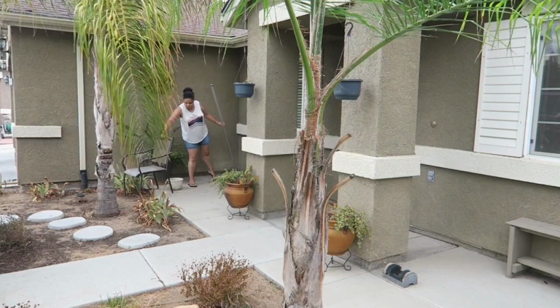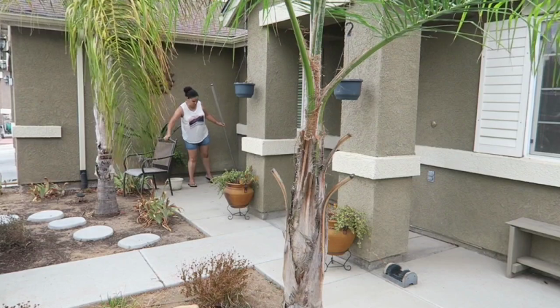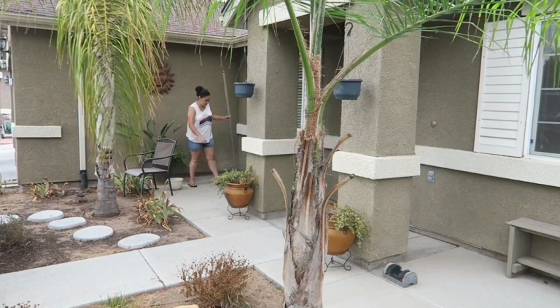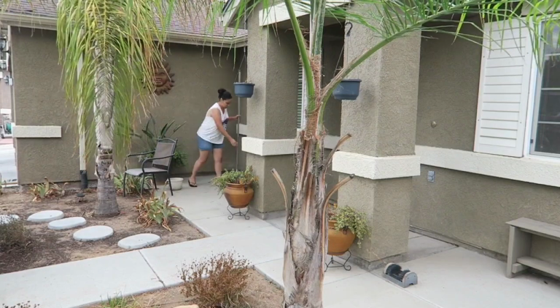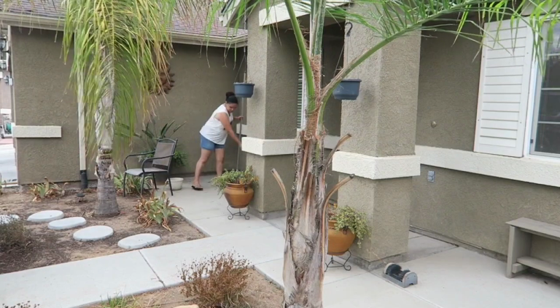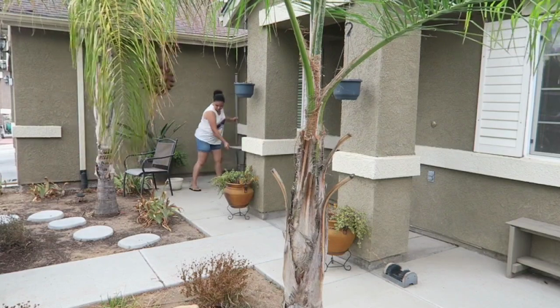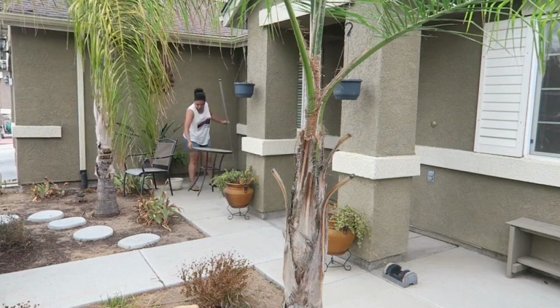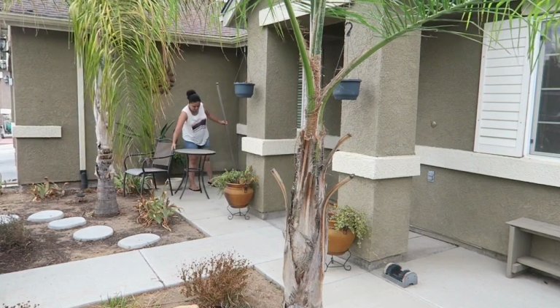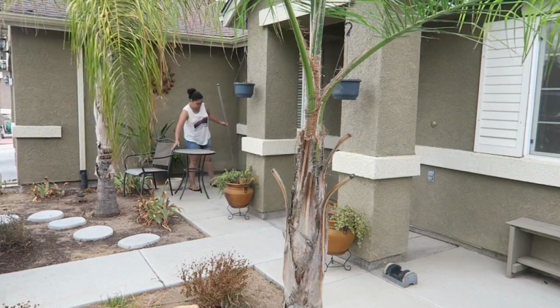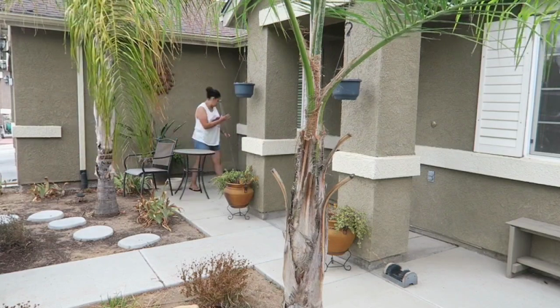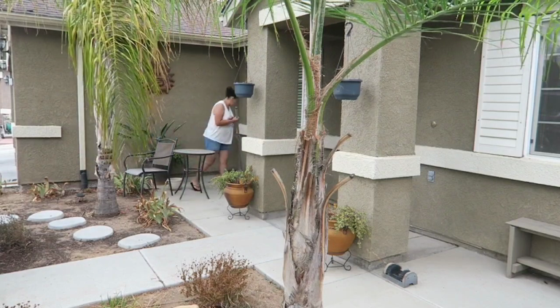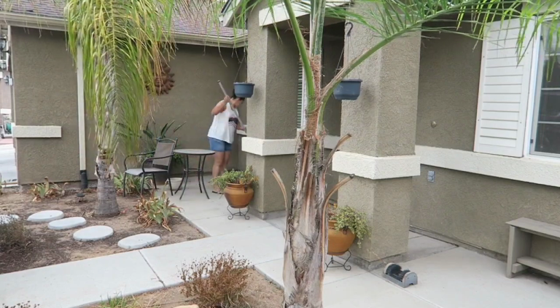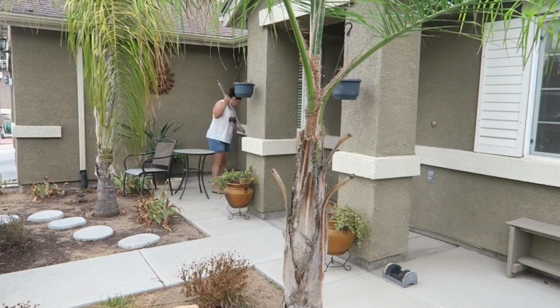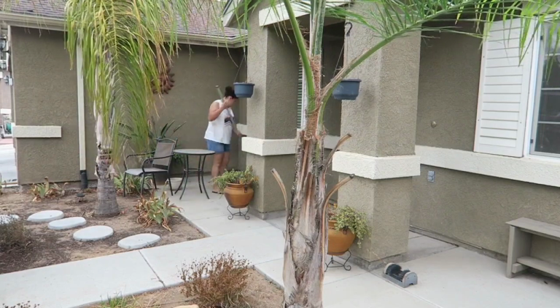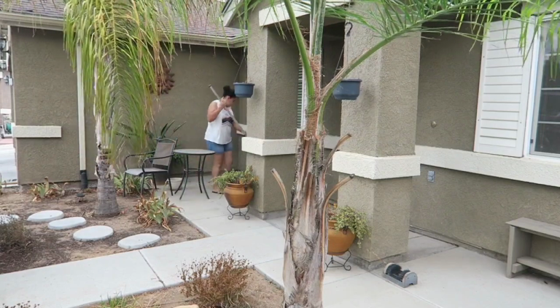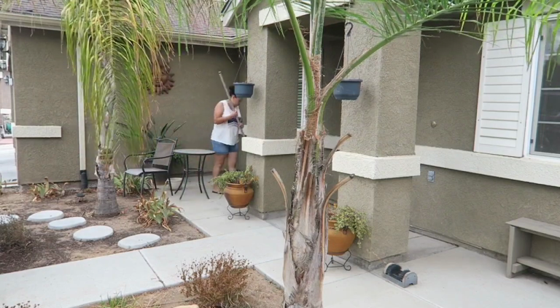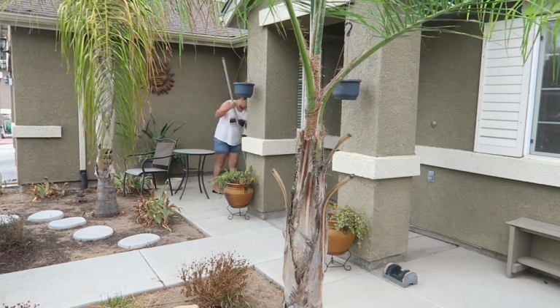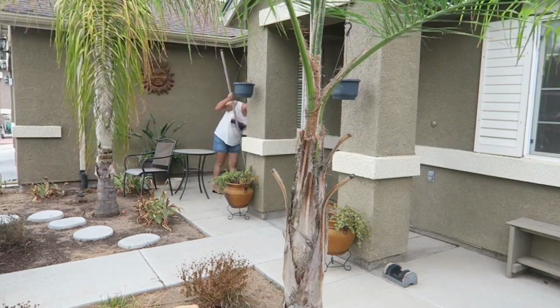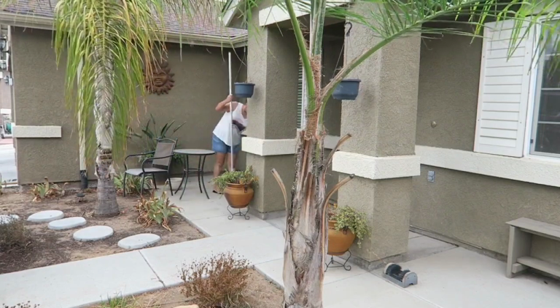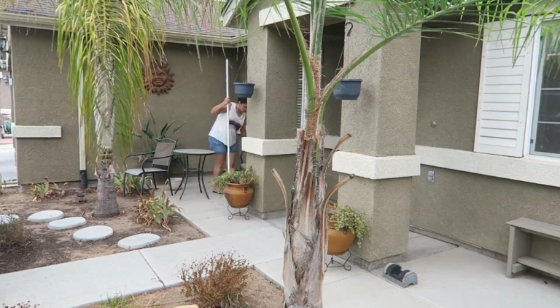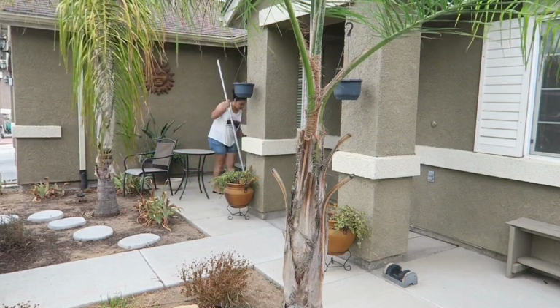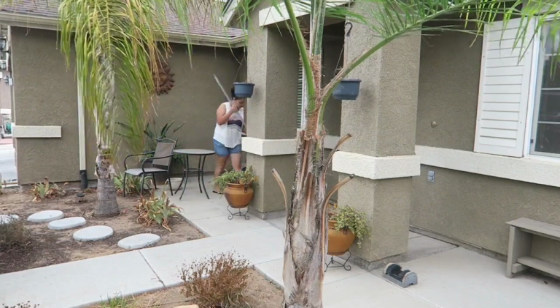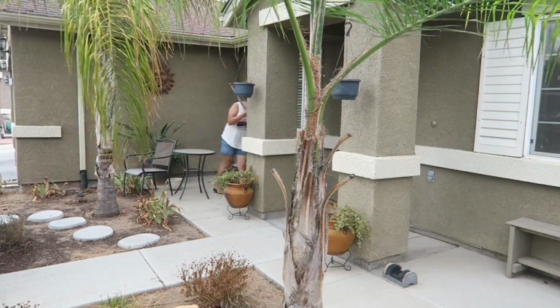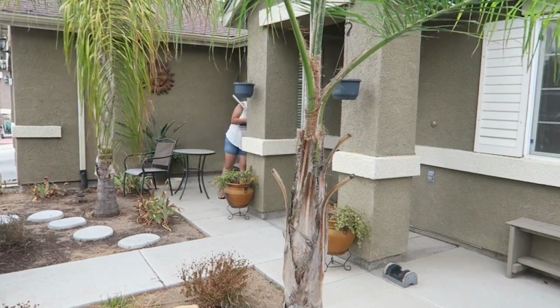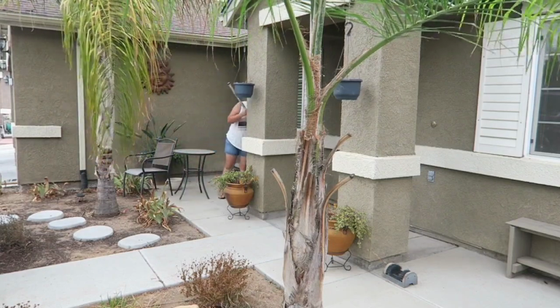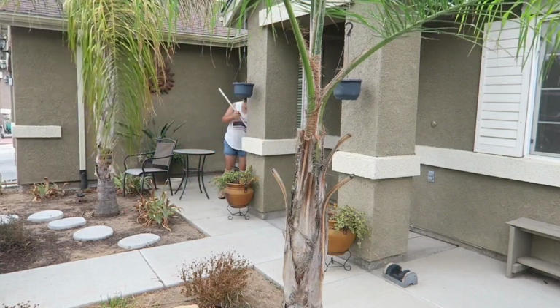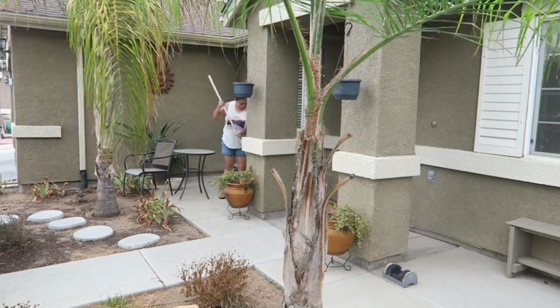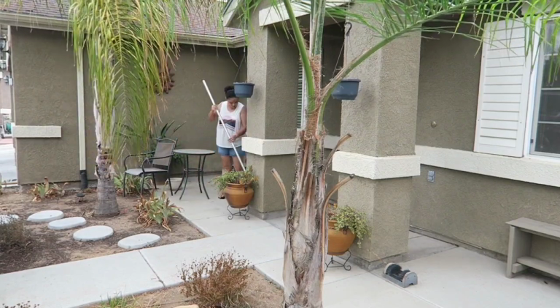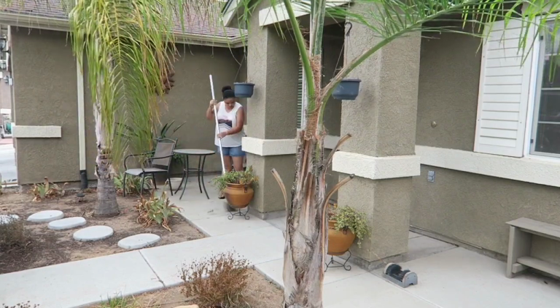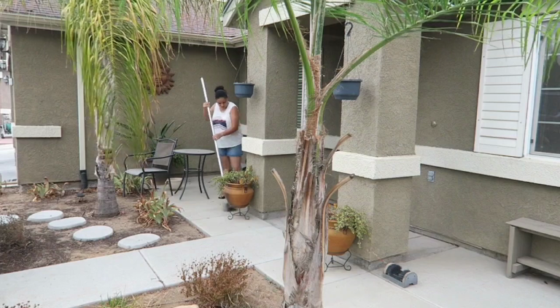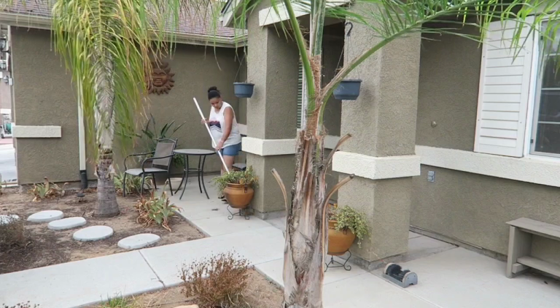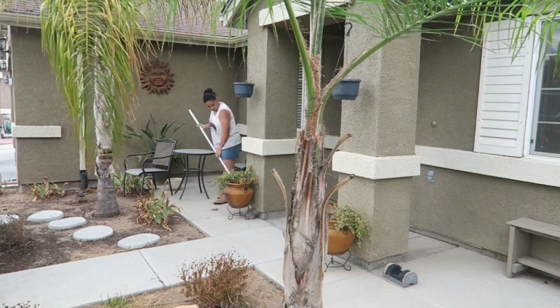I hope it gives you guys ideas as well for the fall decorating part and let's go ahead and get started.